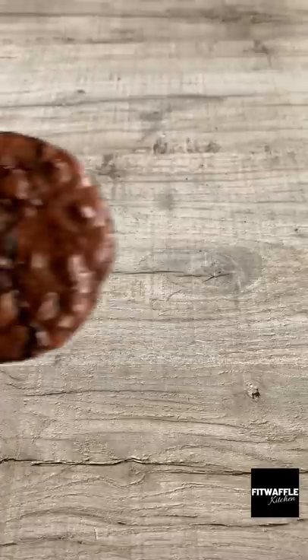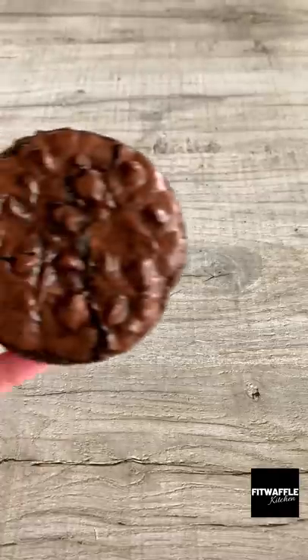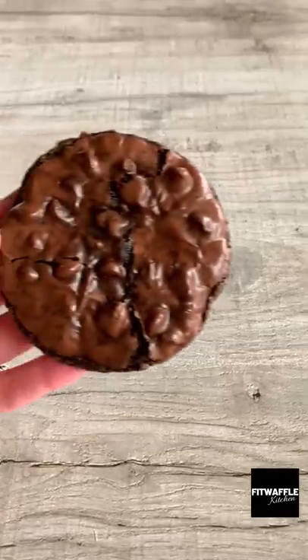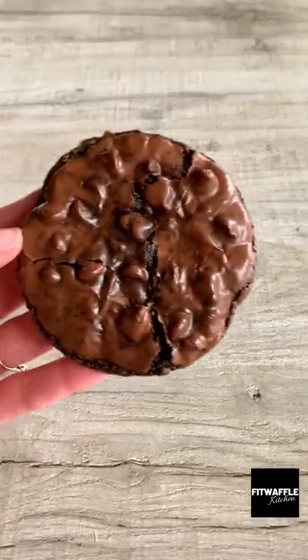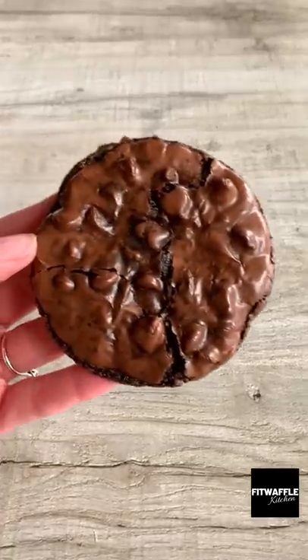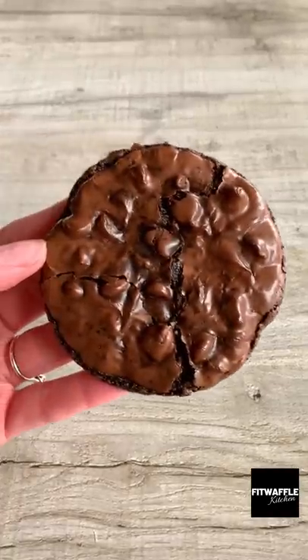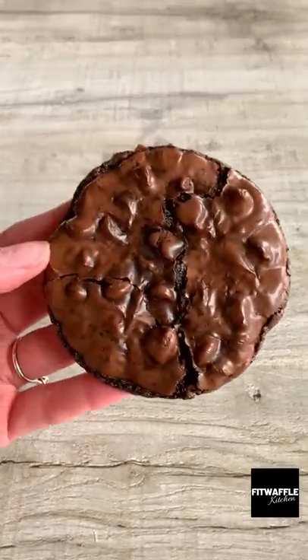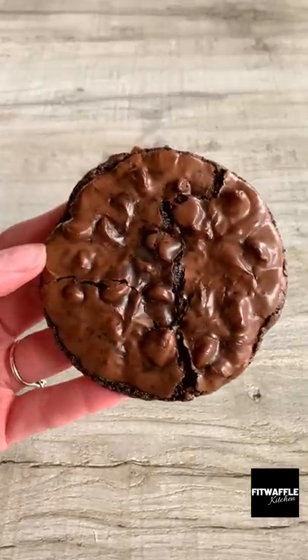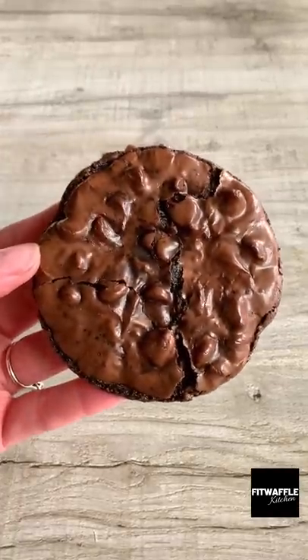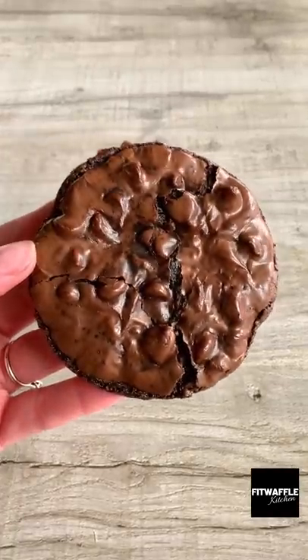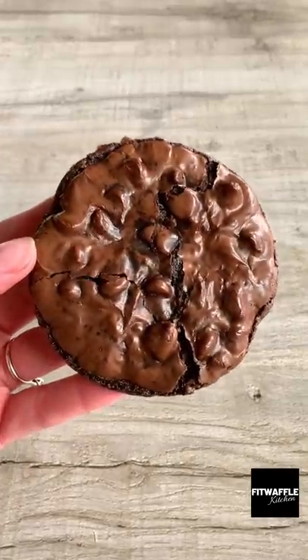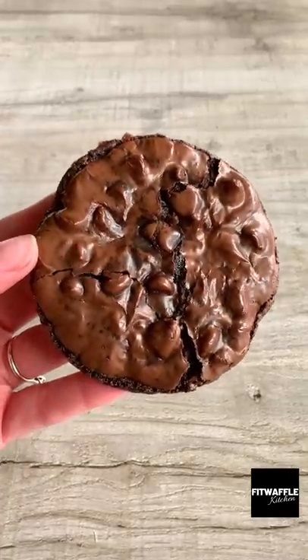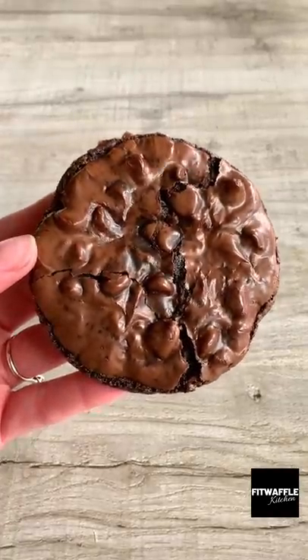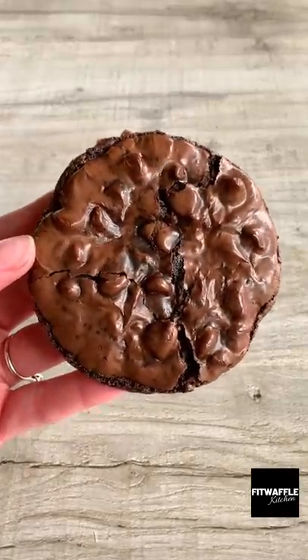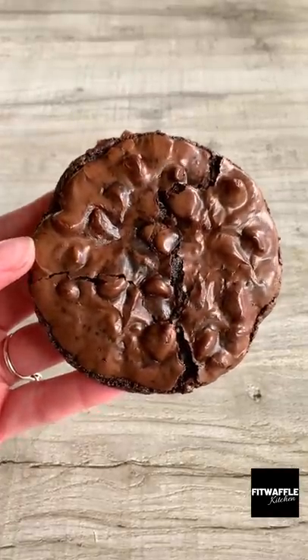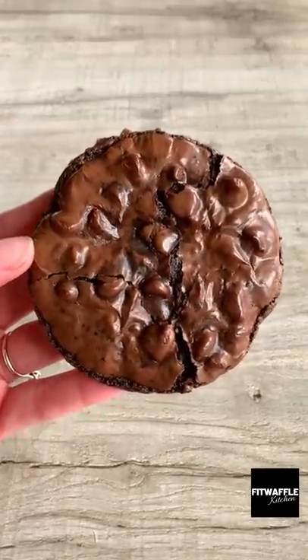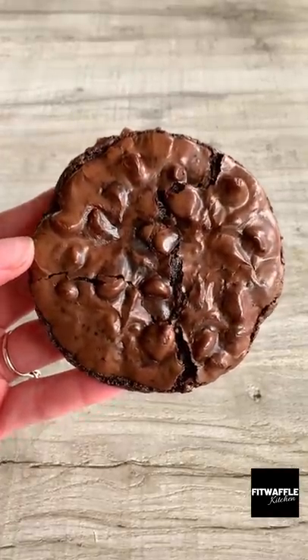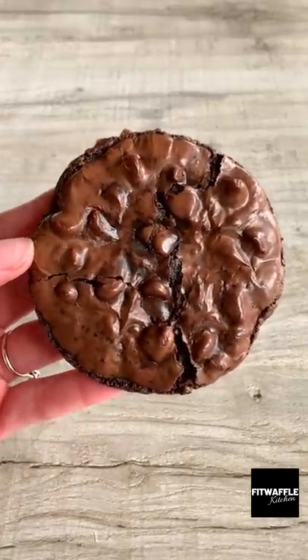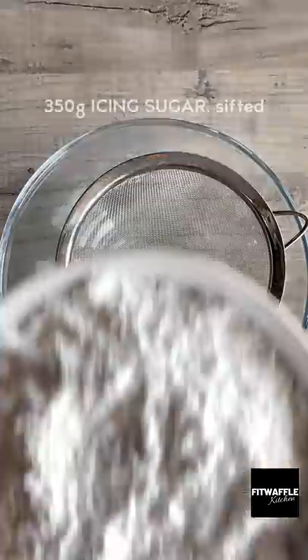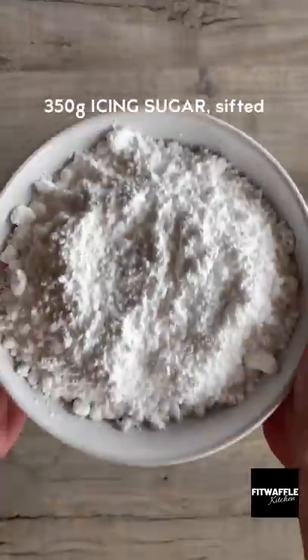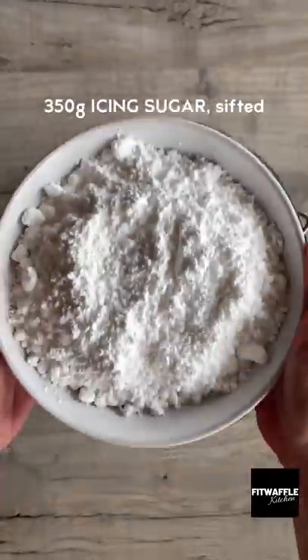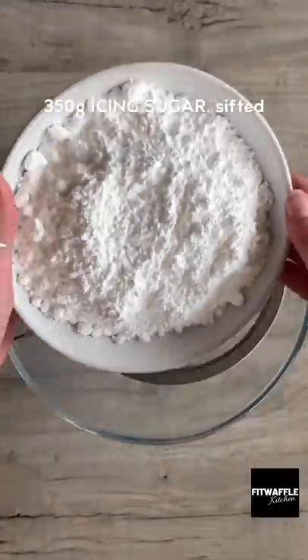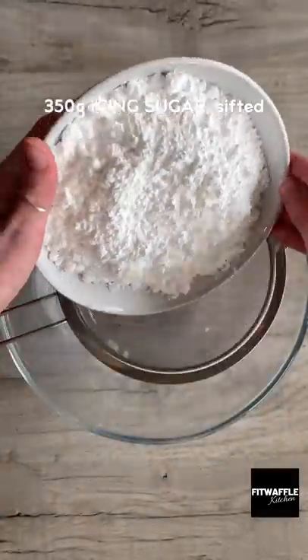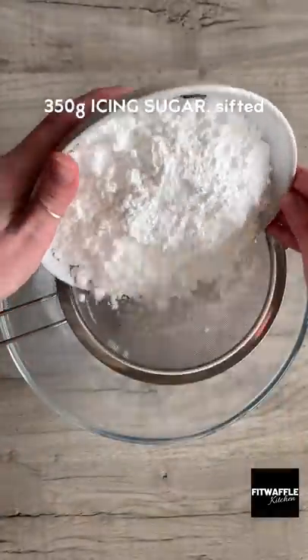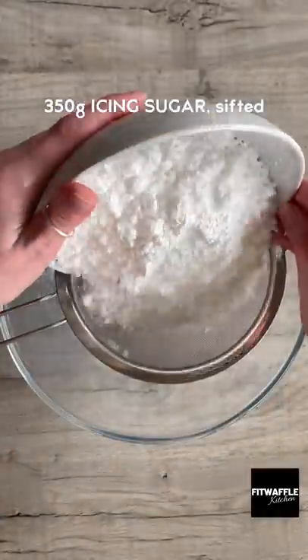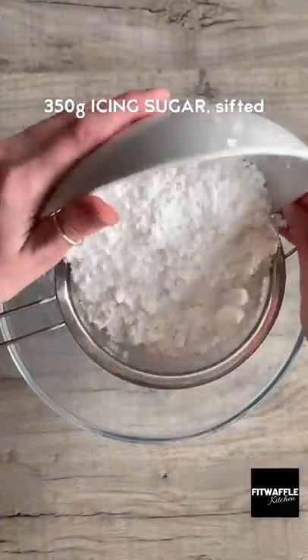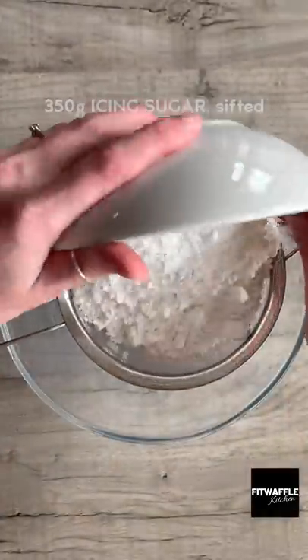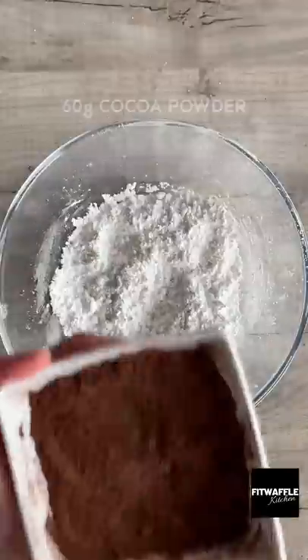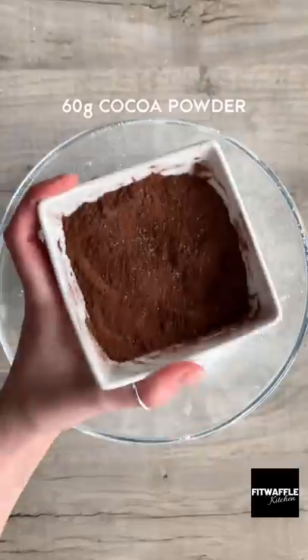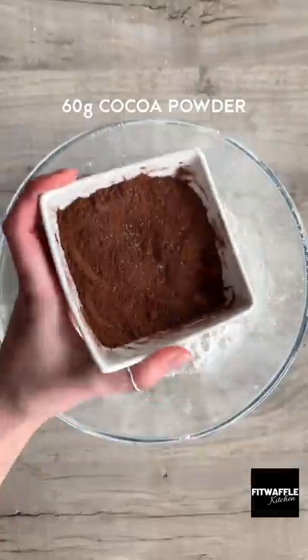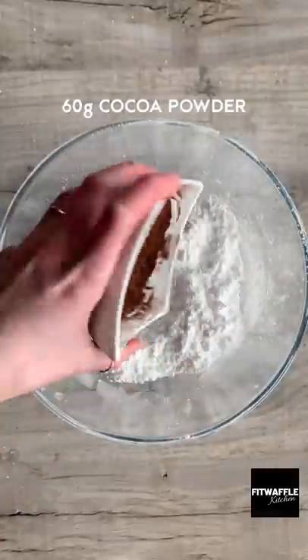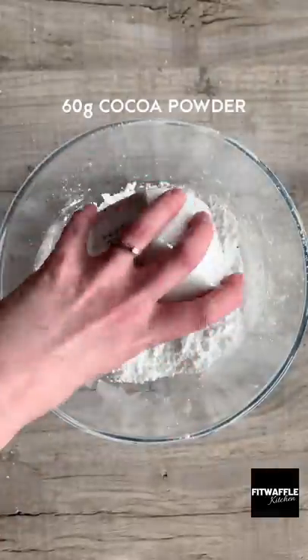Okay guys, these are the easiest, chewiest double chocolate cookies I've ever made and they're flourless.